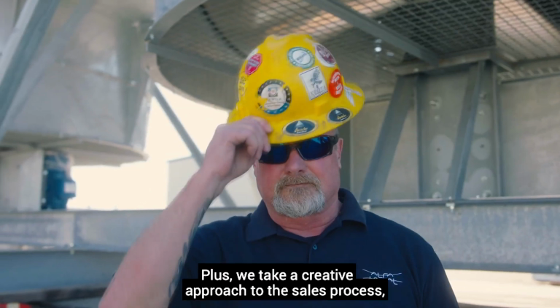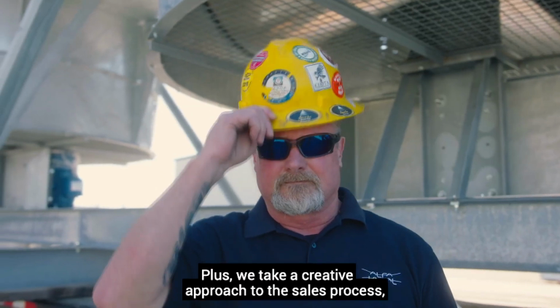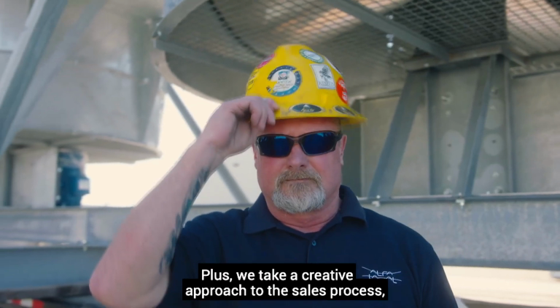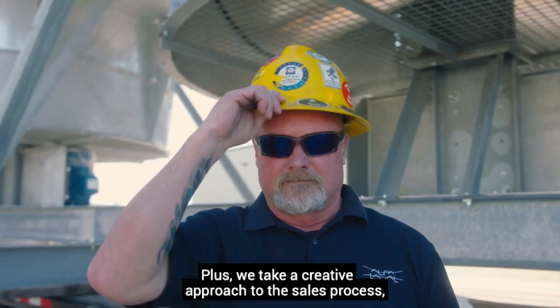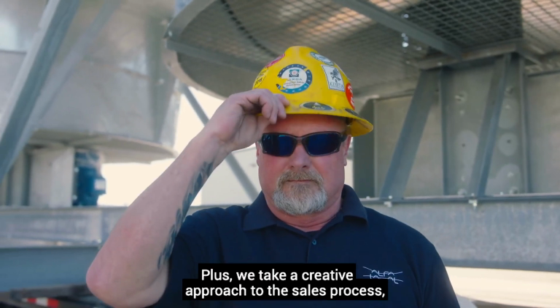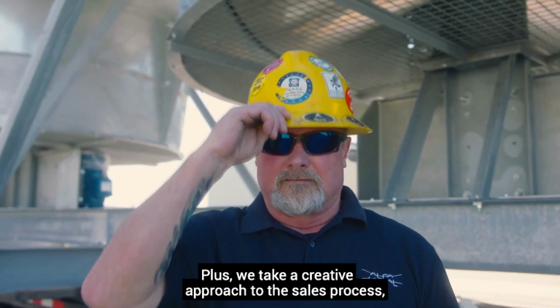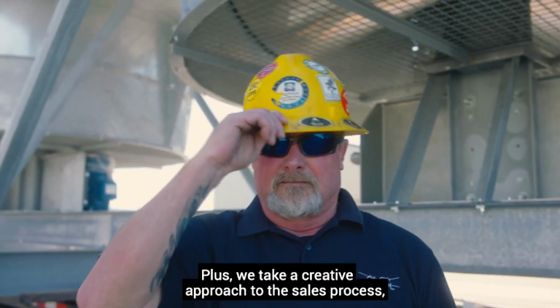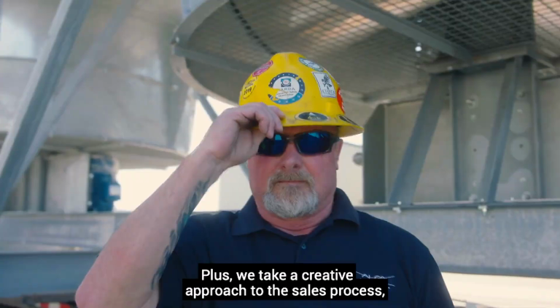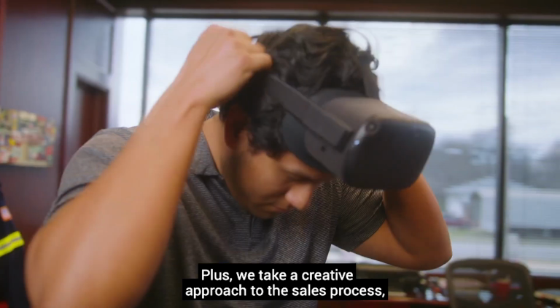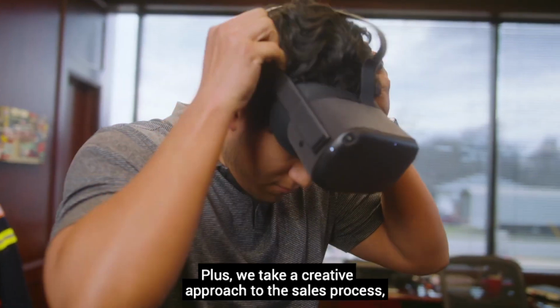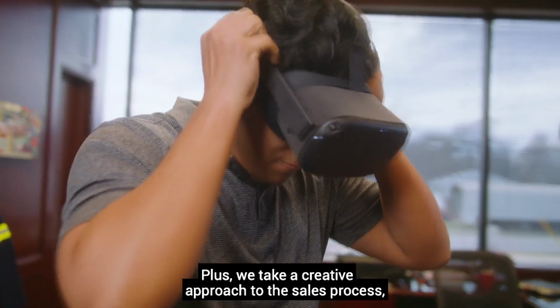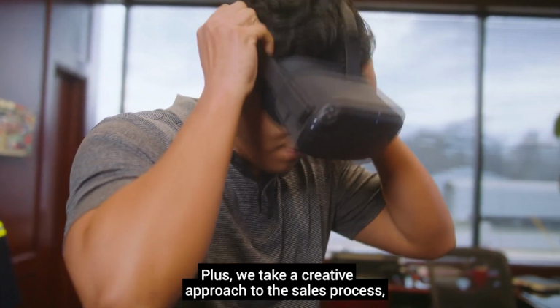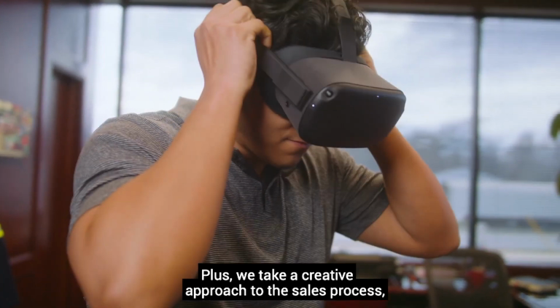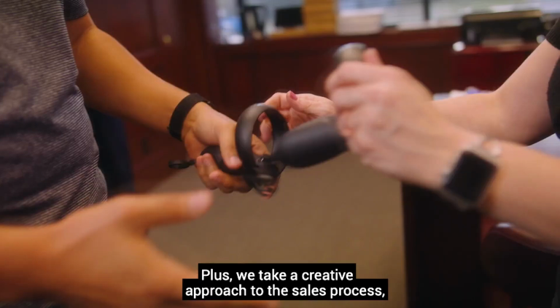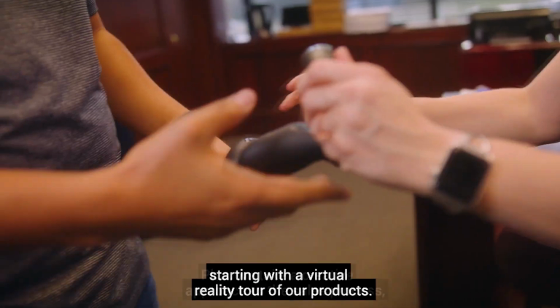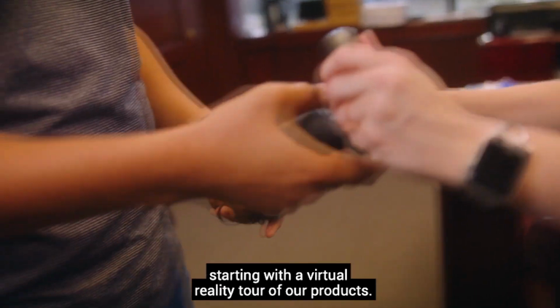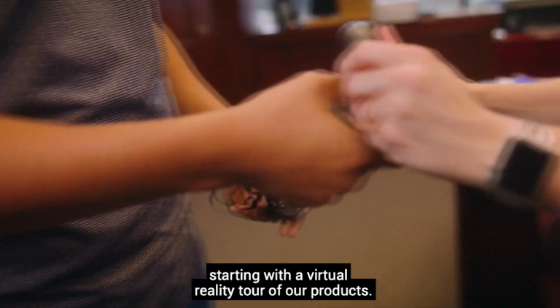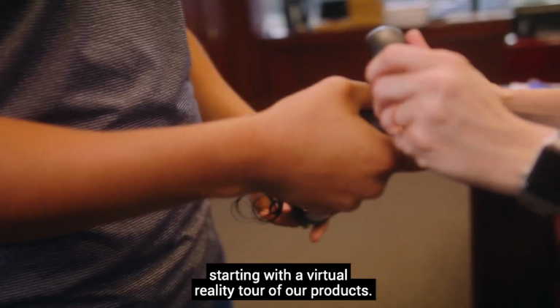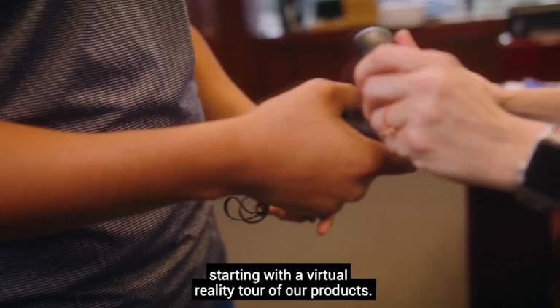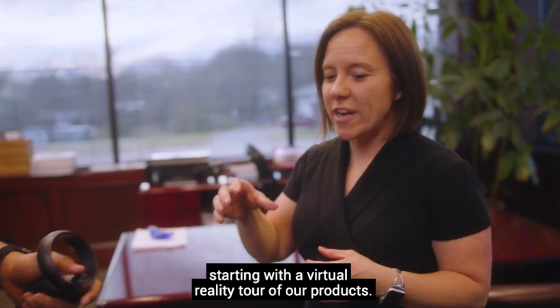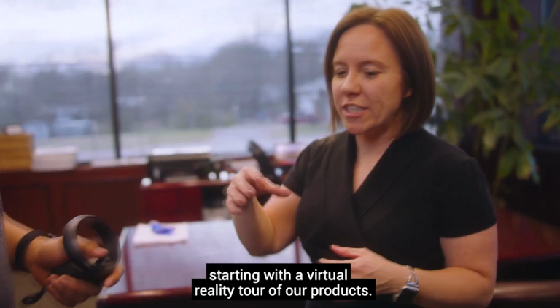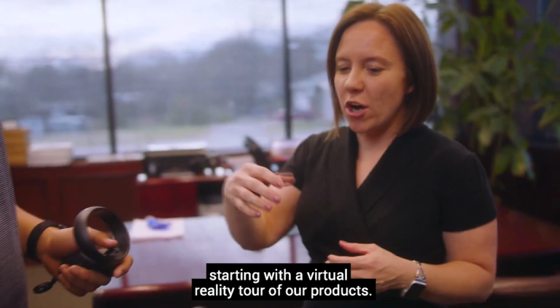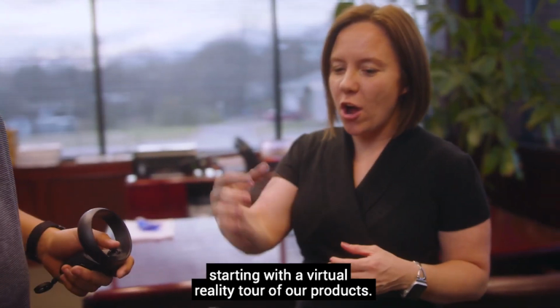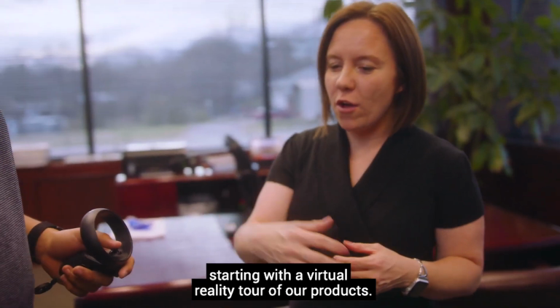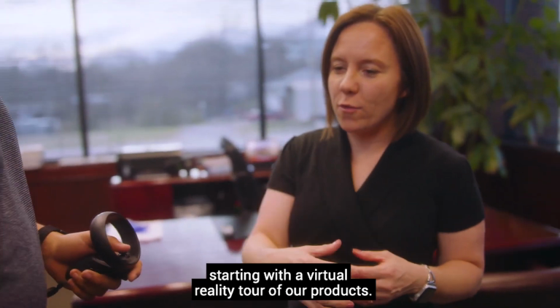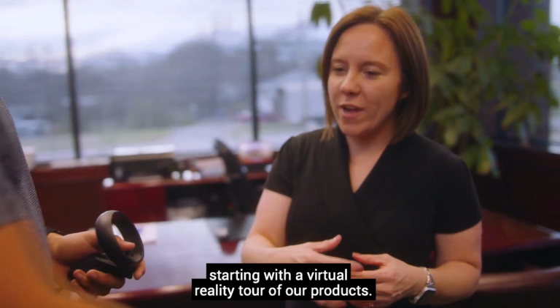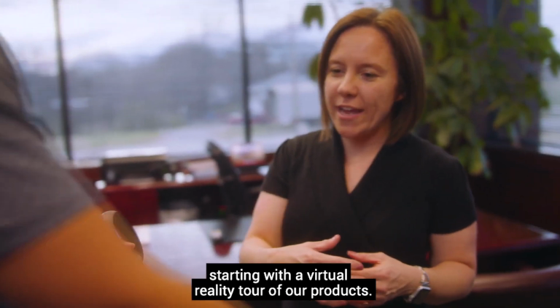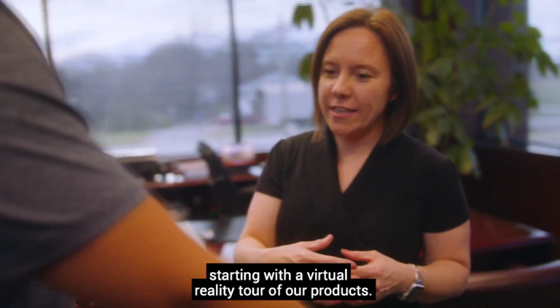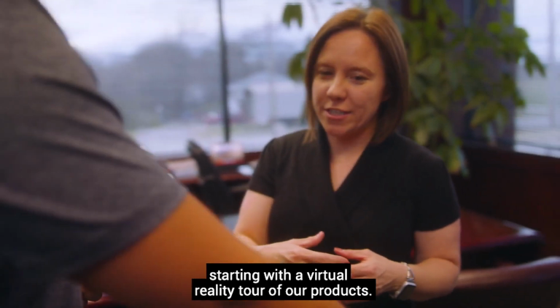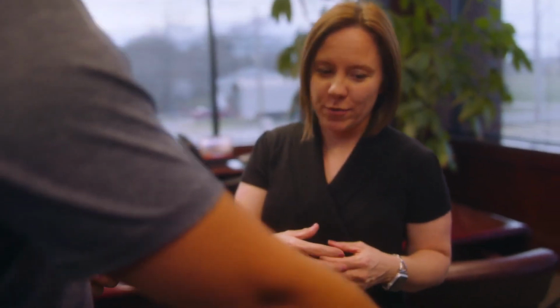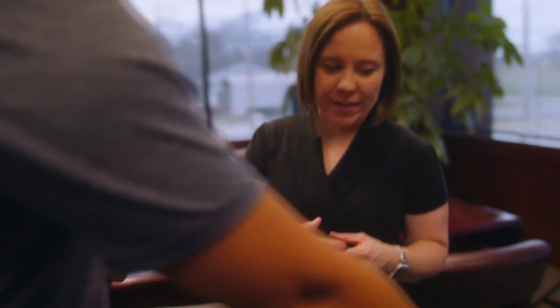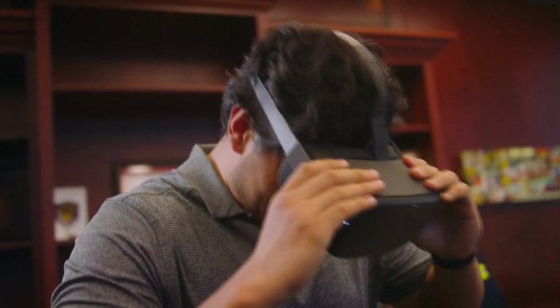Plus, we take a creative approach to the sales process, starting with a virtual reality tour of our products.